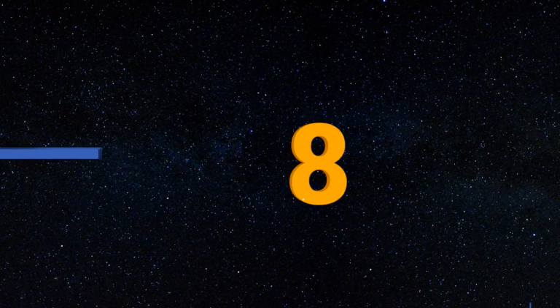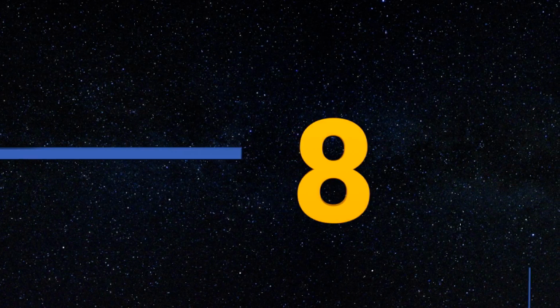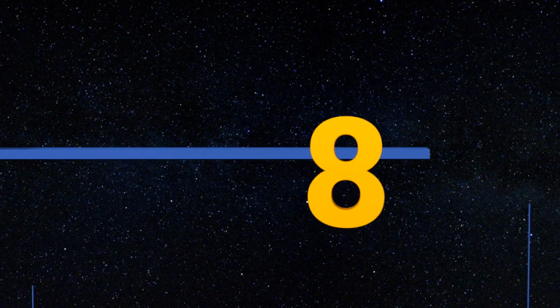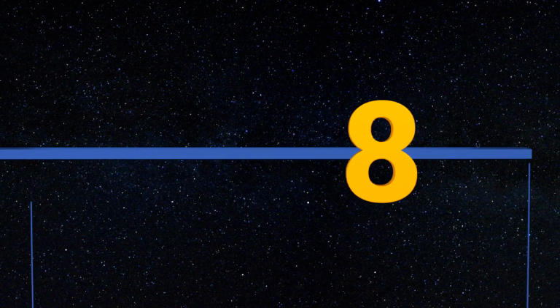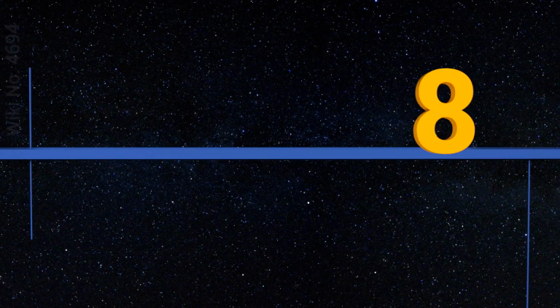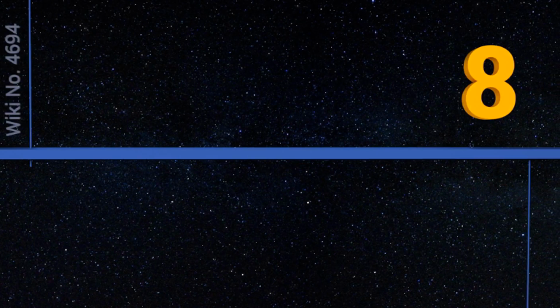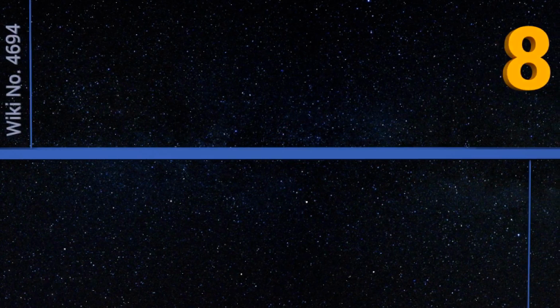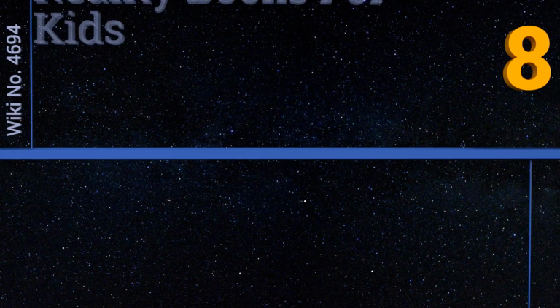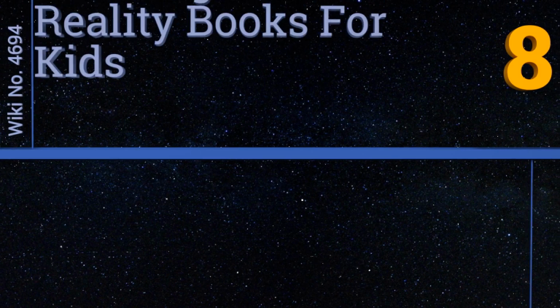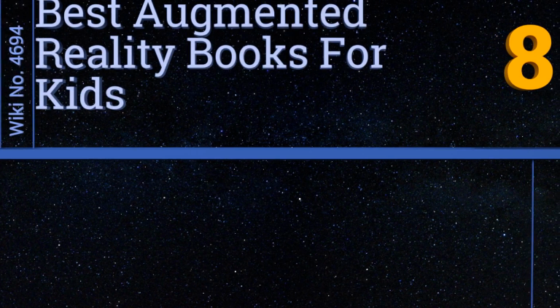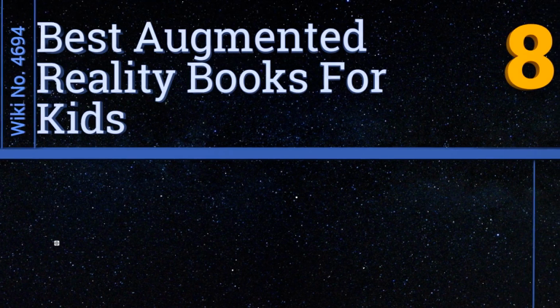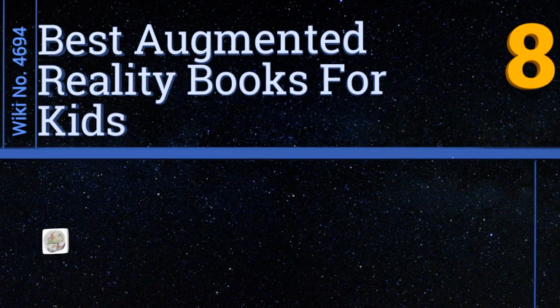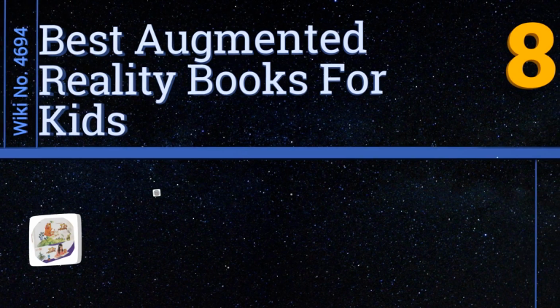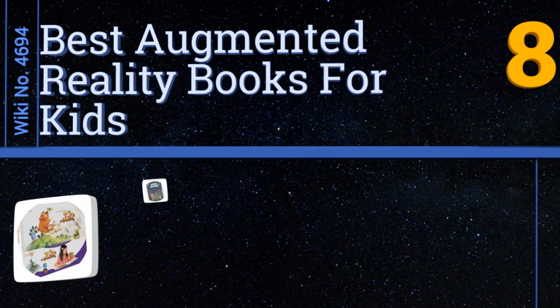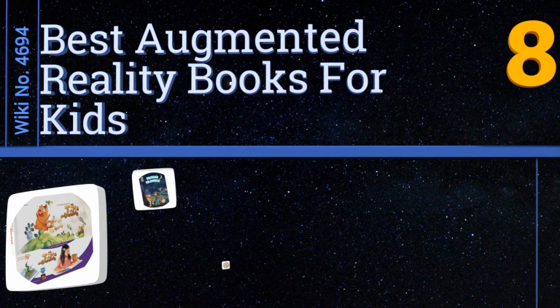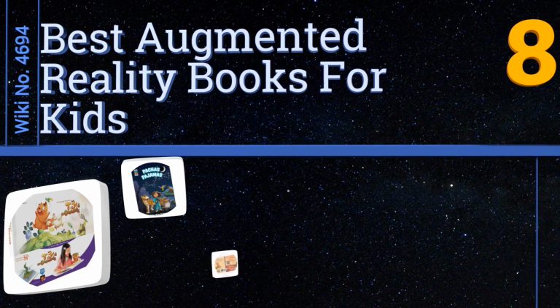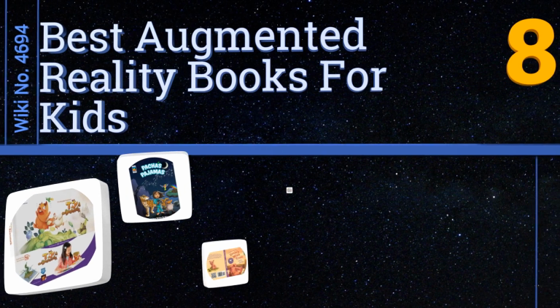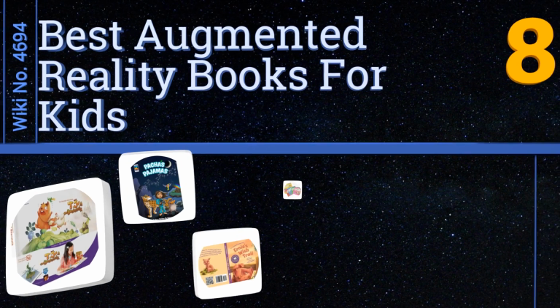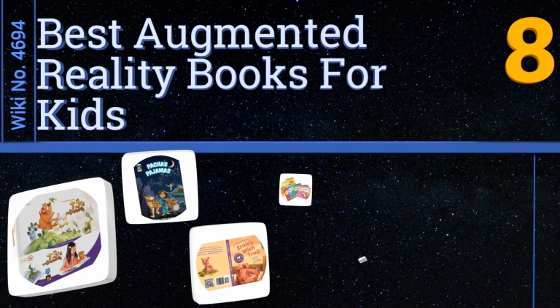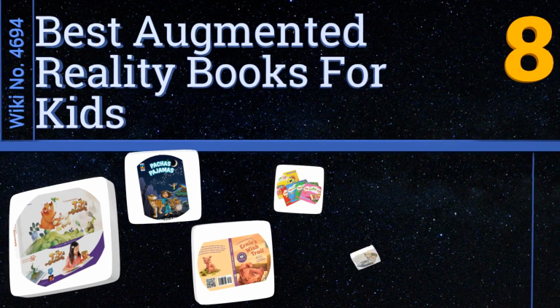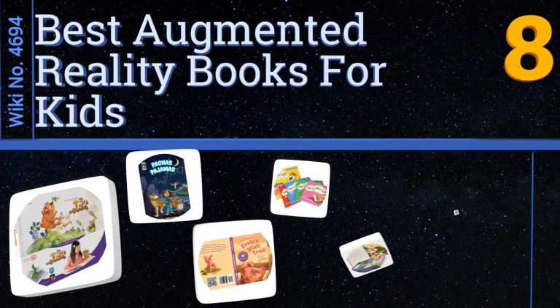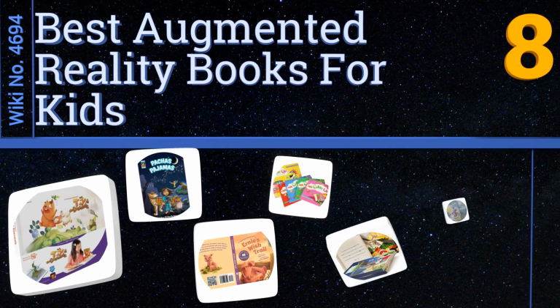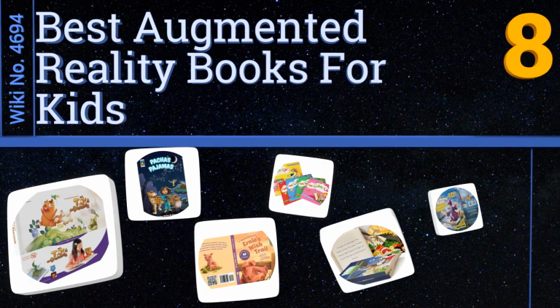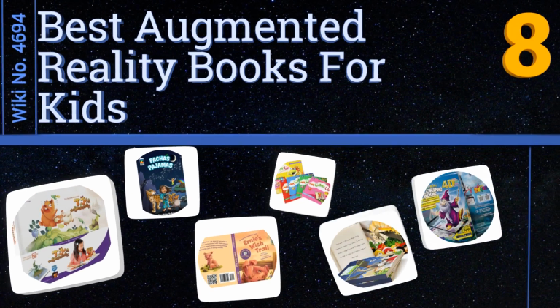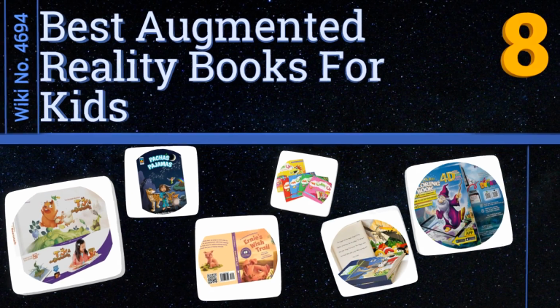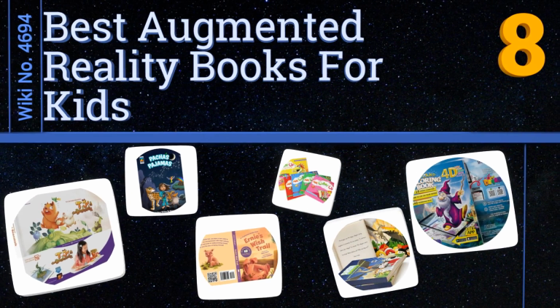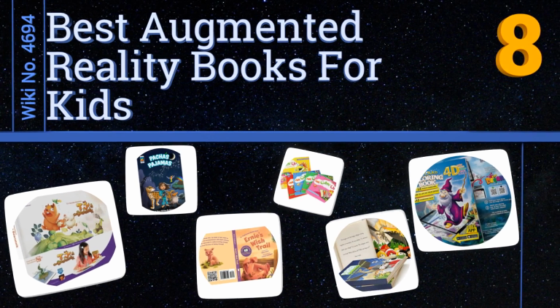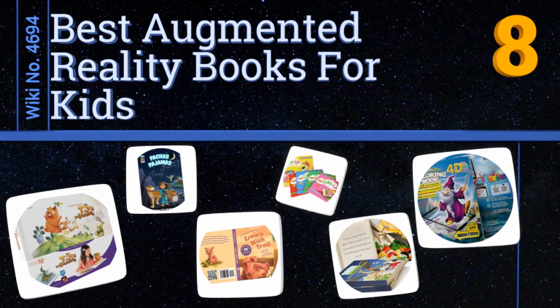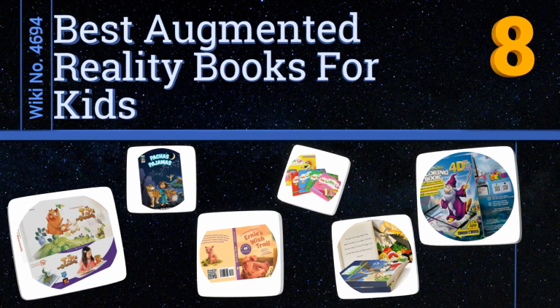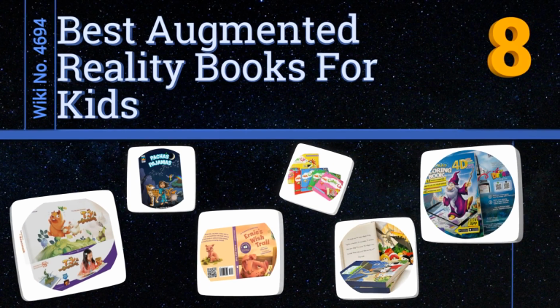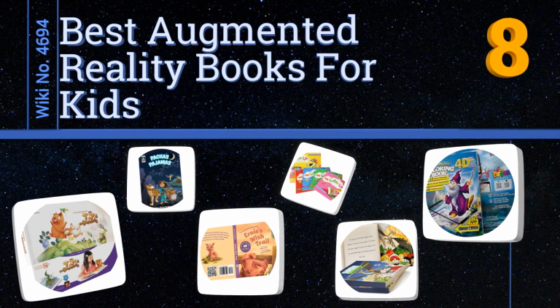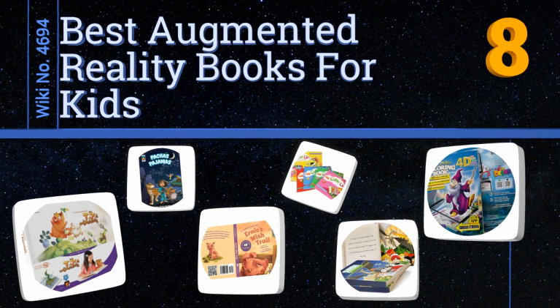EasyVid presents the eight best augmented reality books for kids. Let's get started with the list.